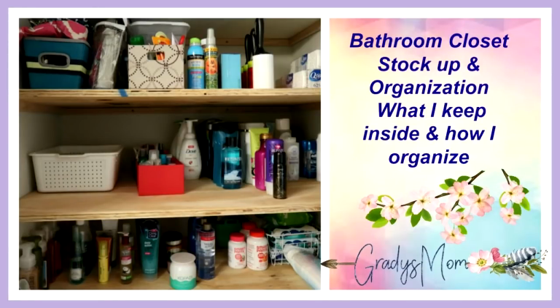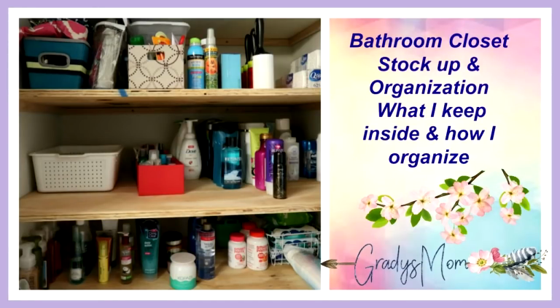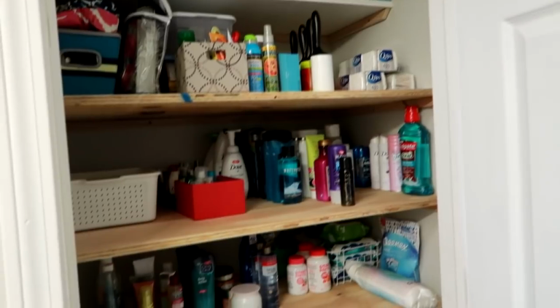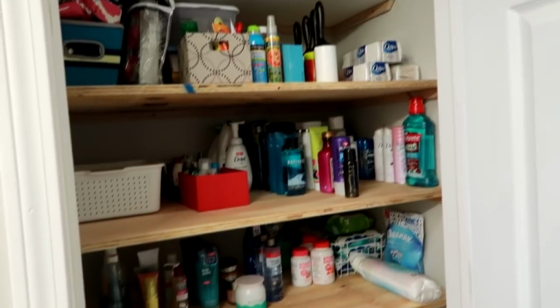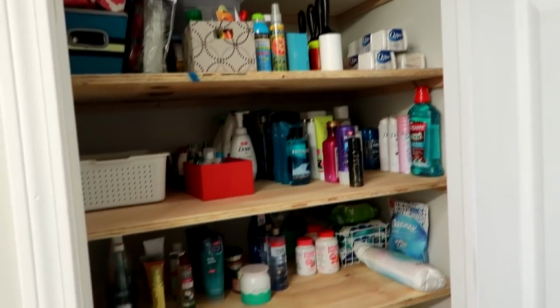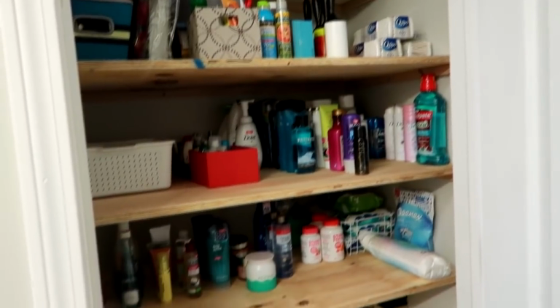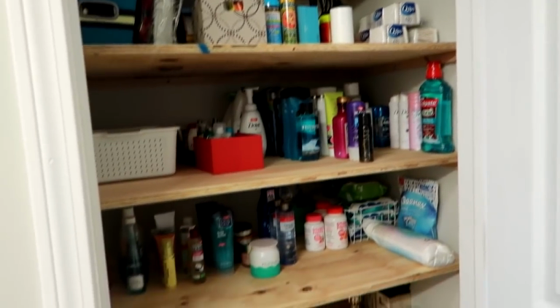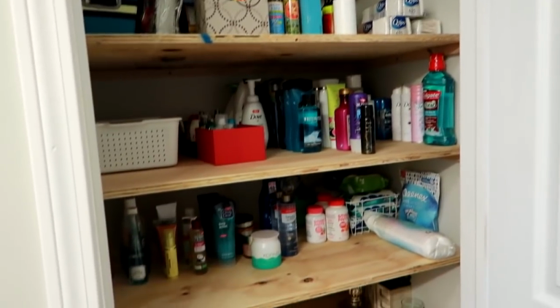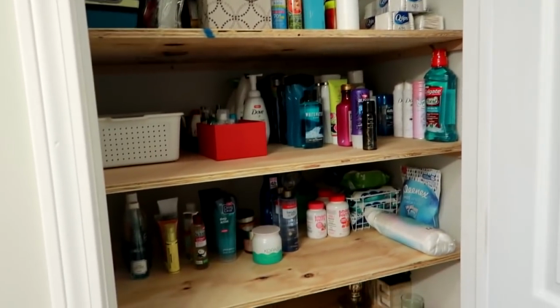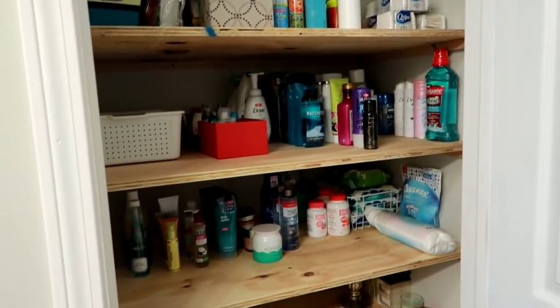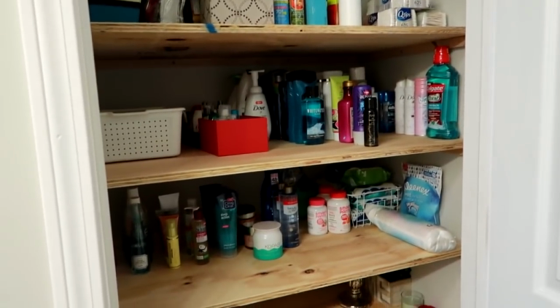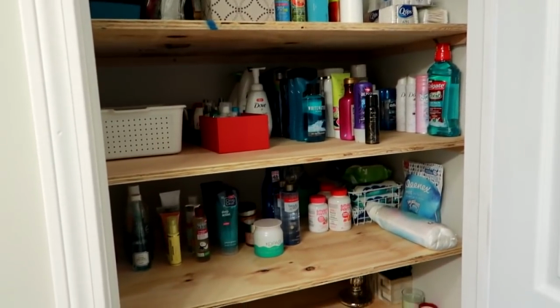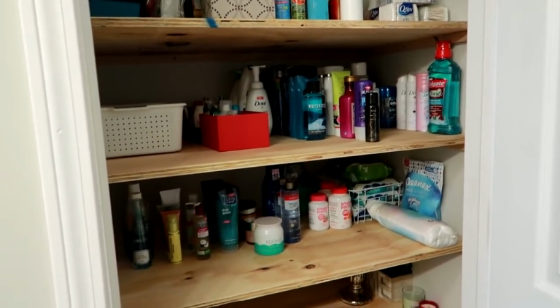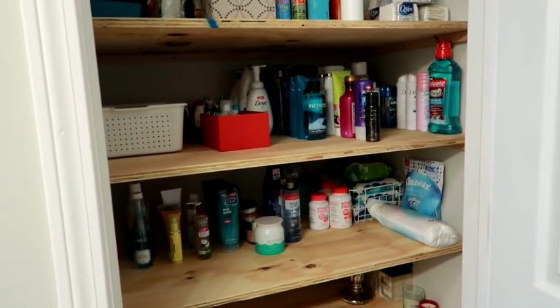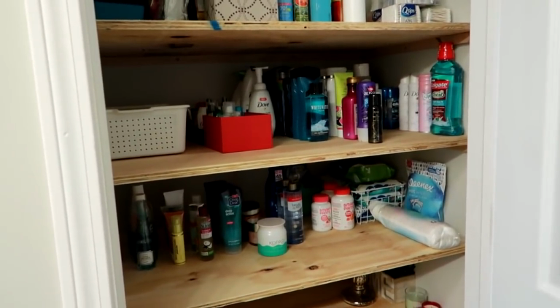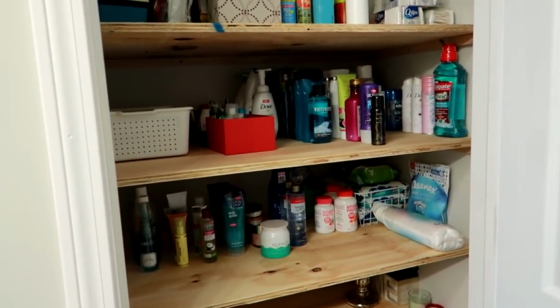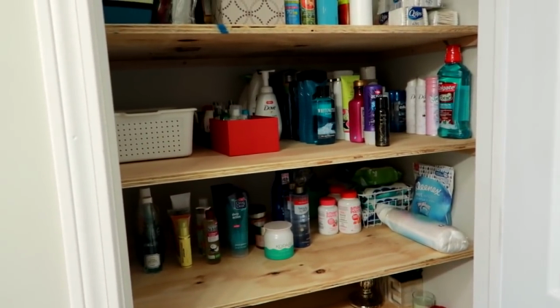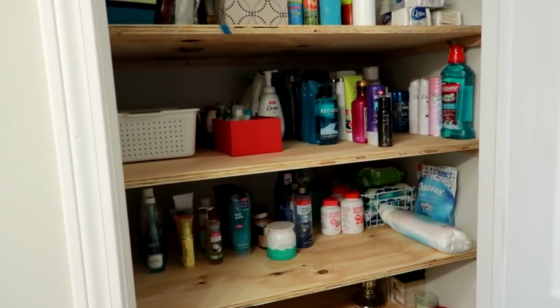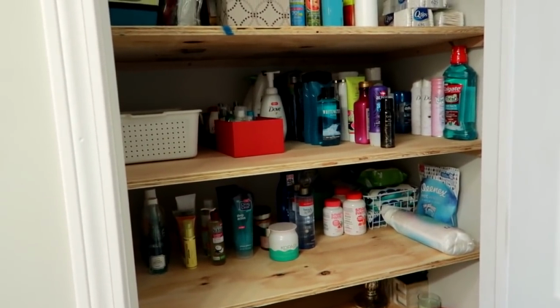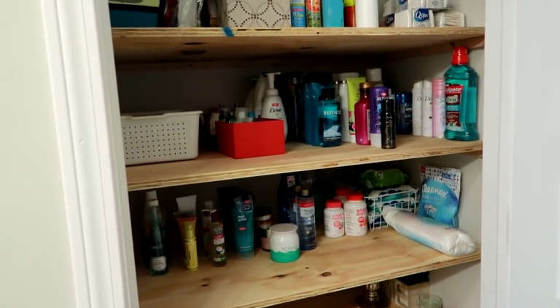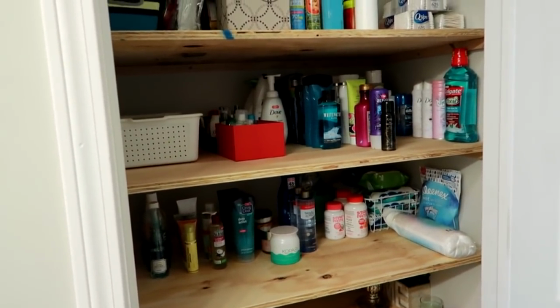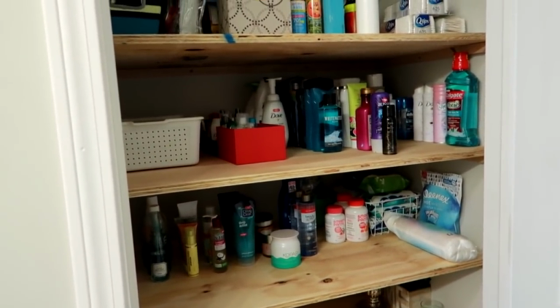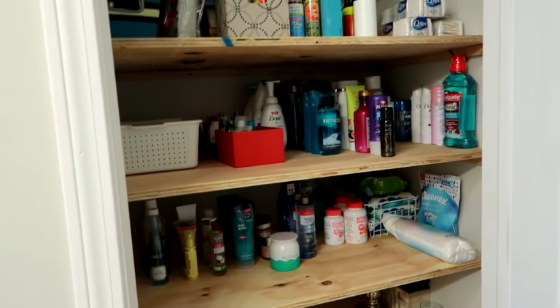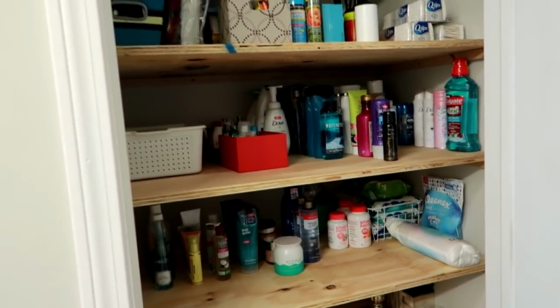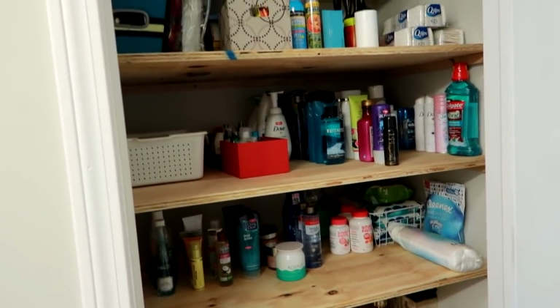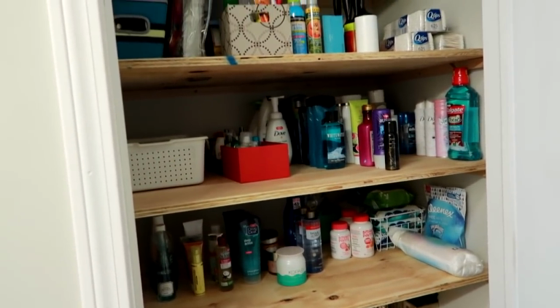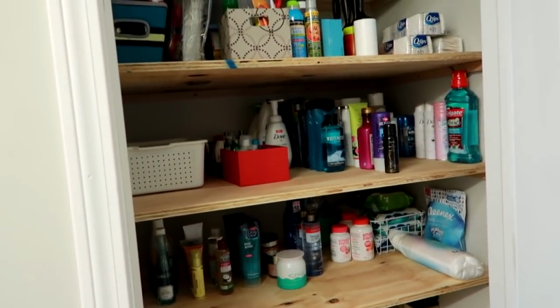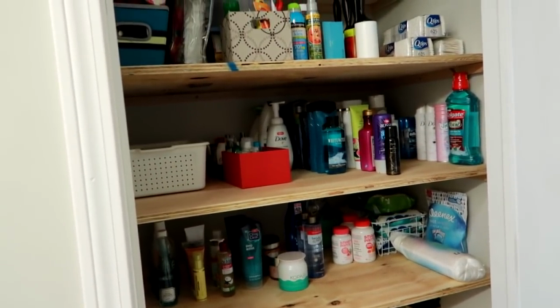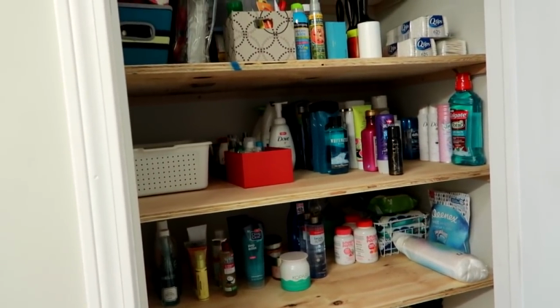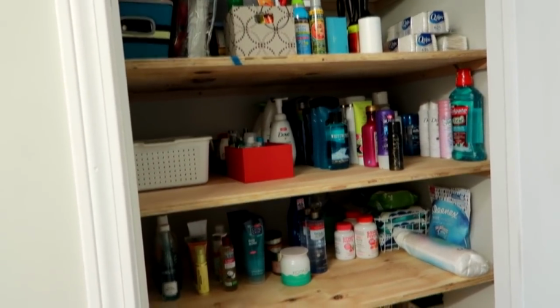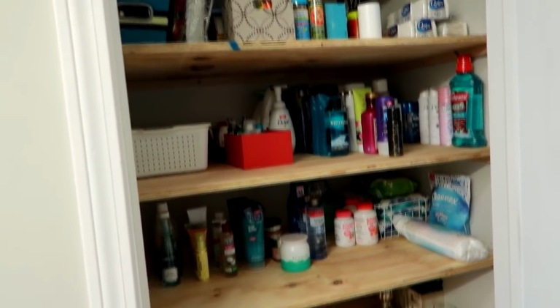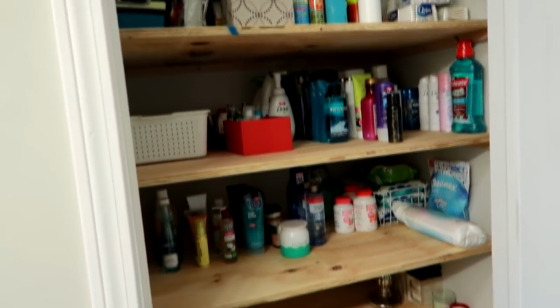Hey guys, Leanne here on Grady's Mom. I wanted to show you what I stock in my bathroom.